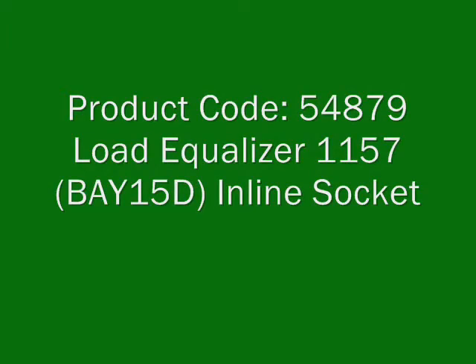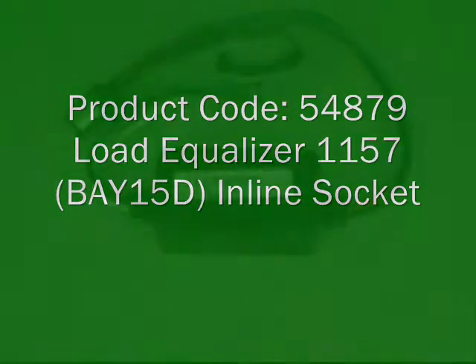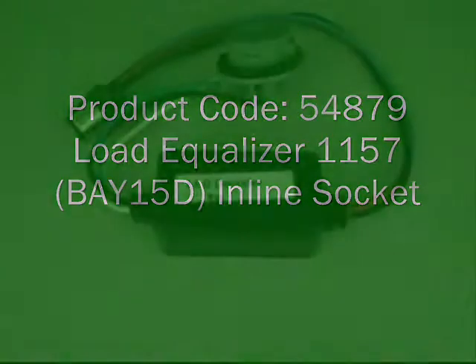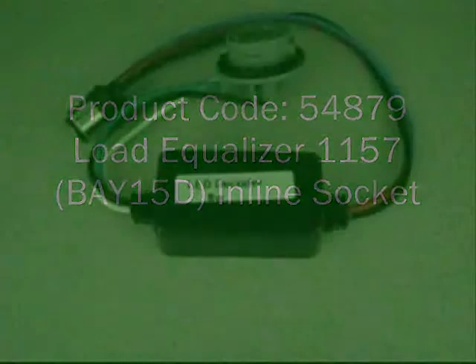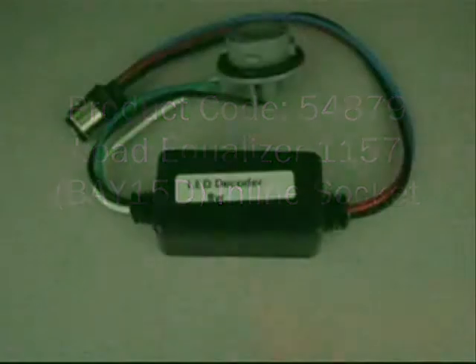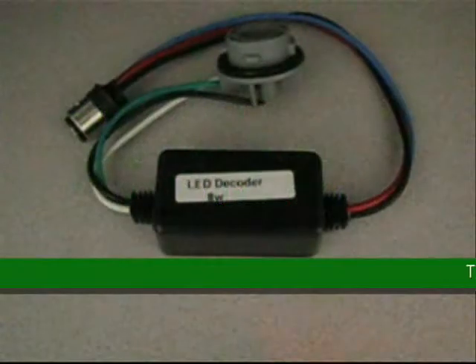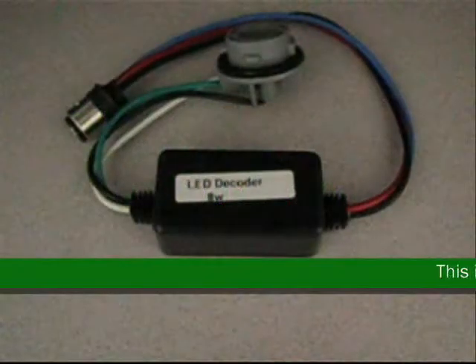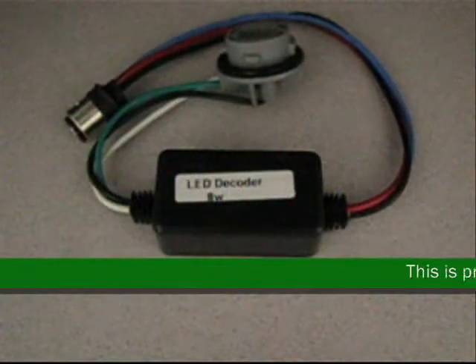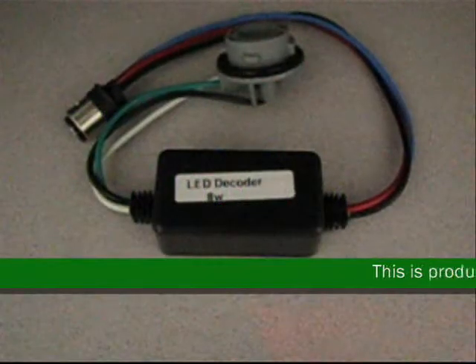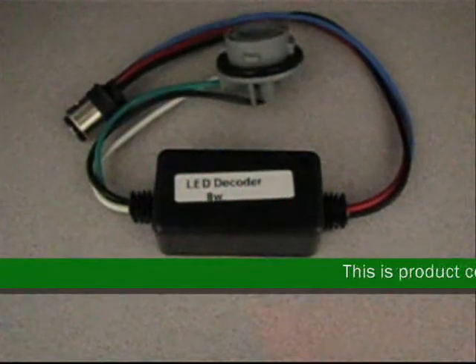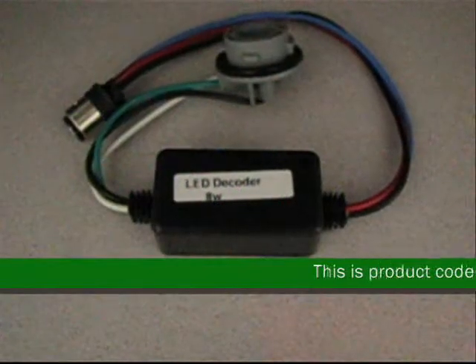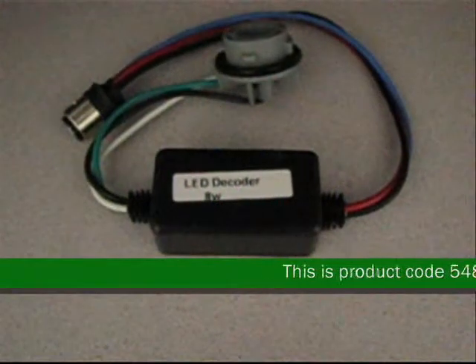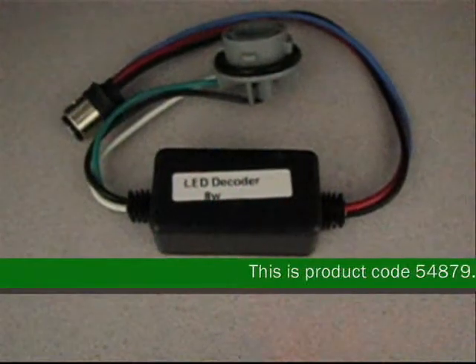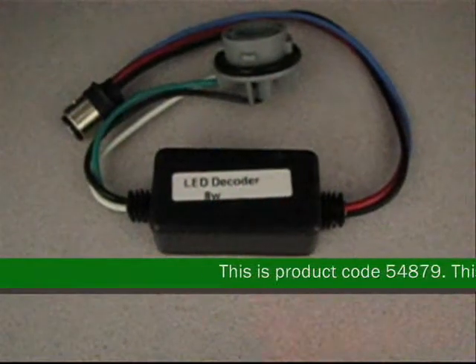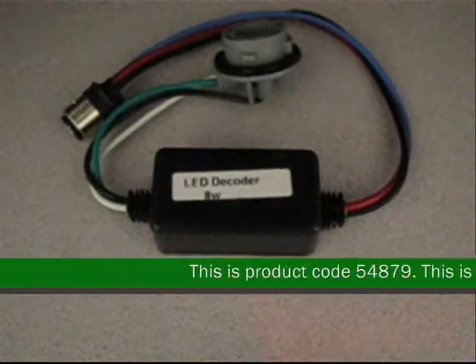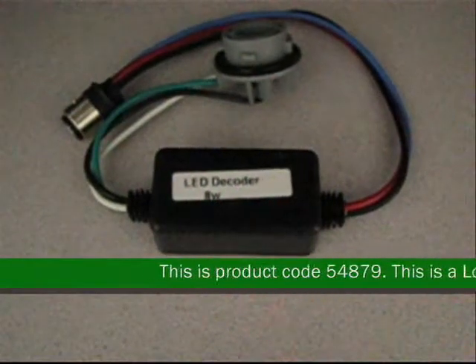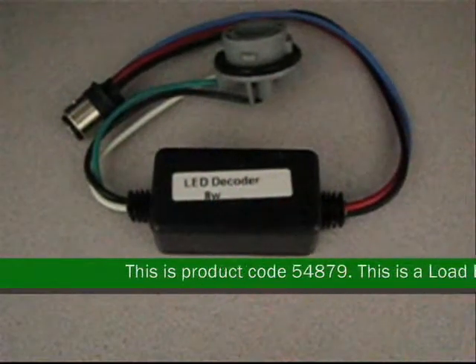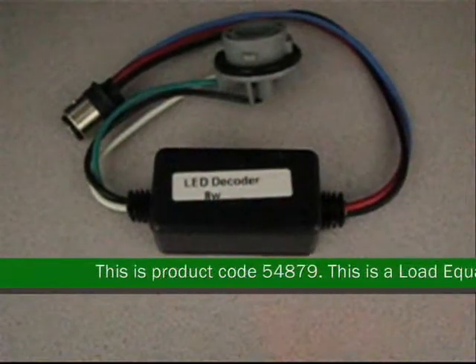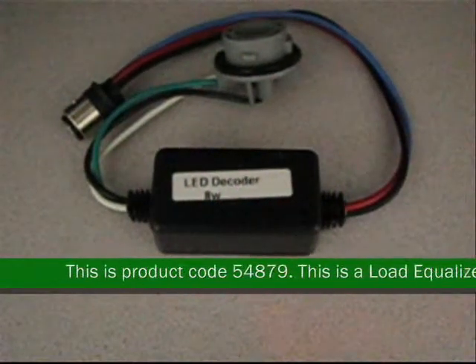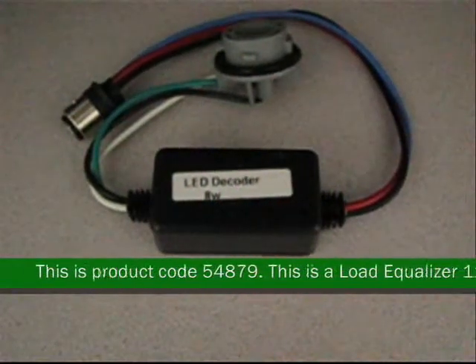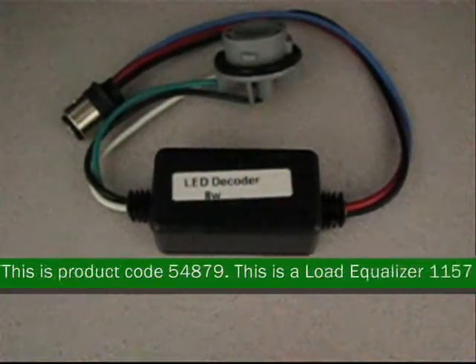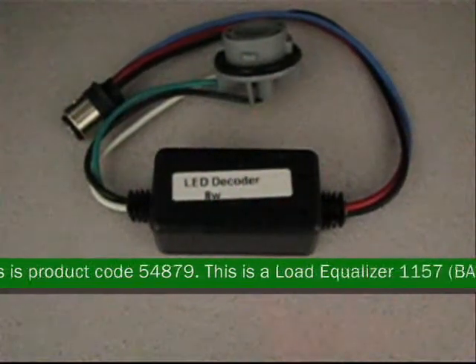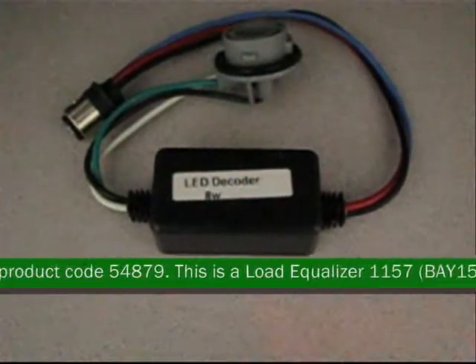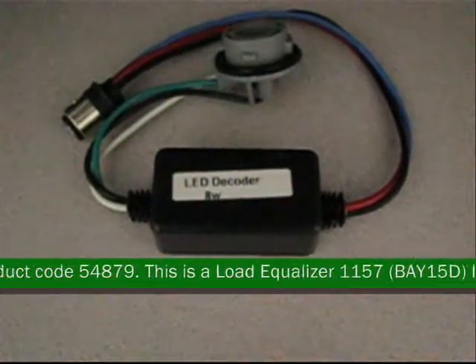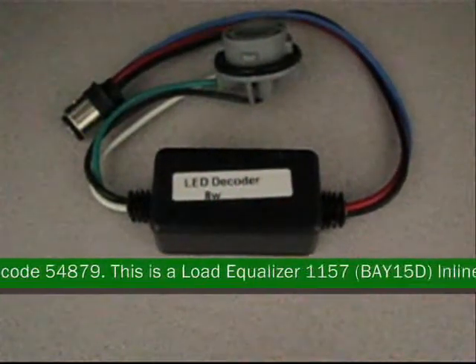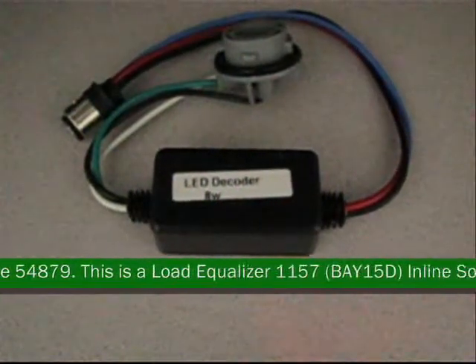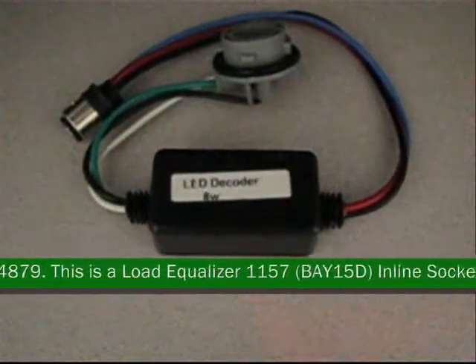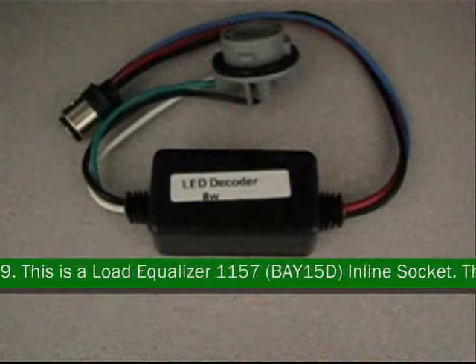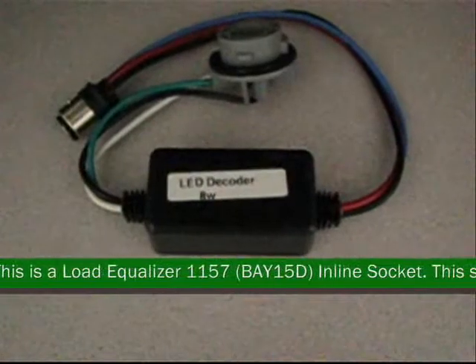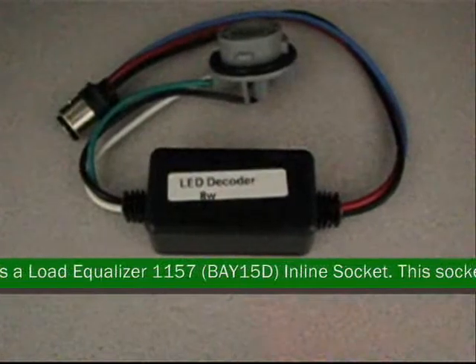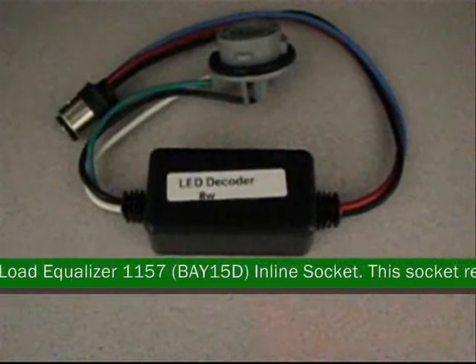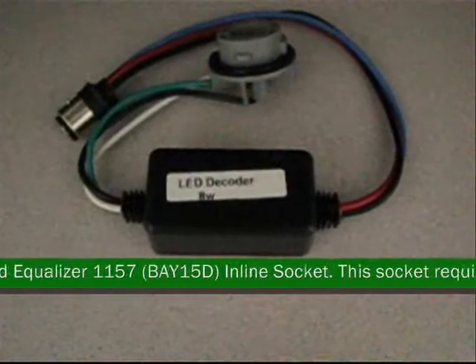This is product code 54879. This is a load equalizer, 1157, BAY-15D, inline socket.